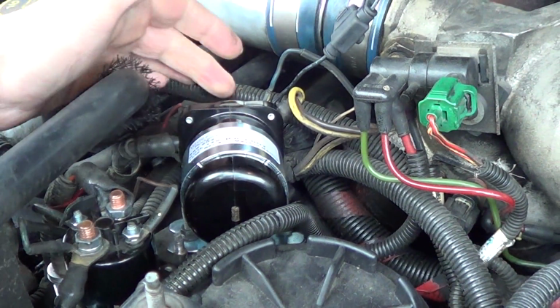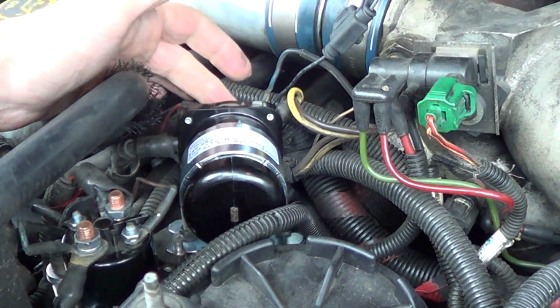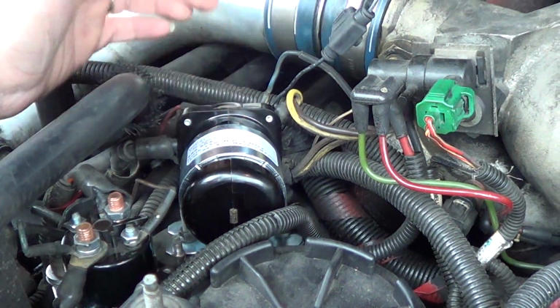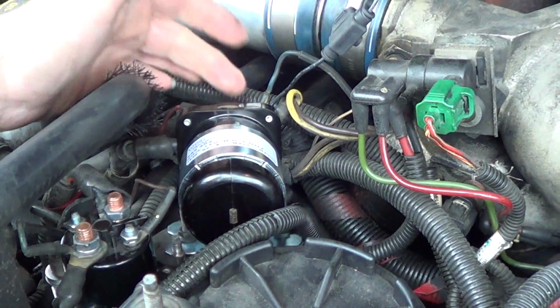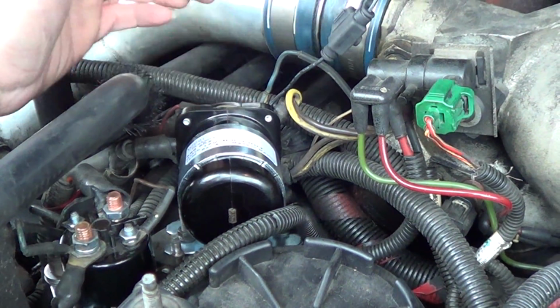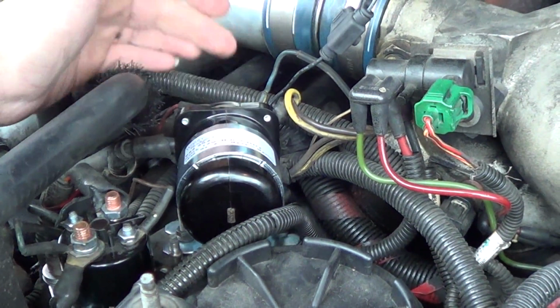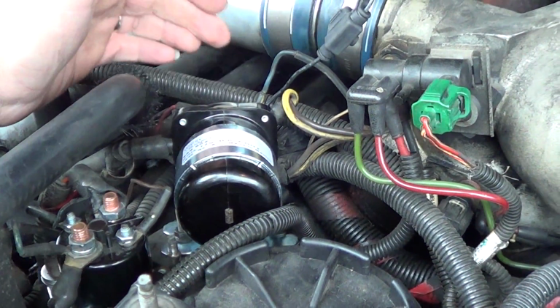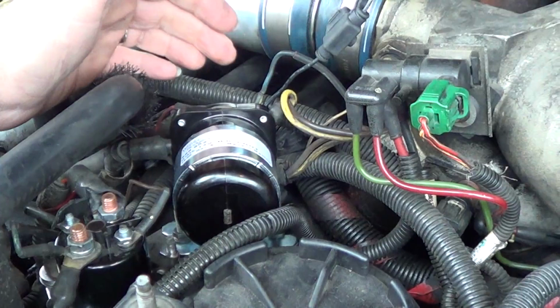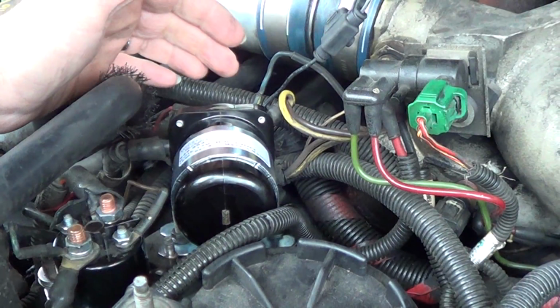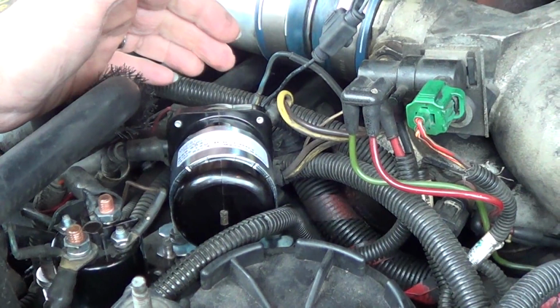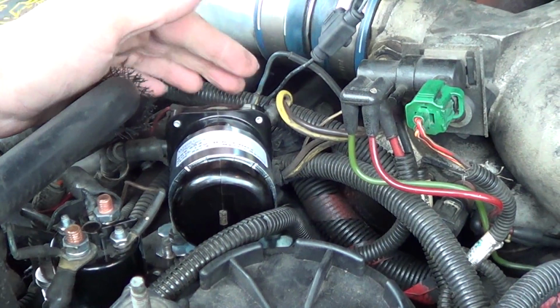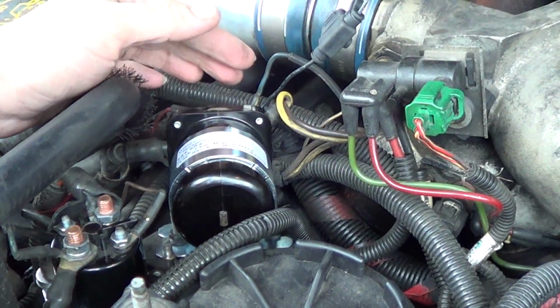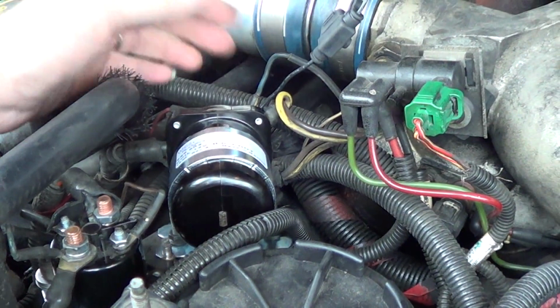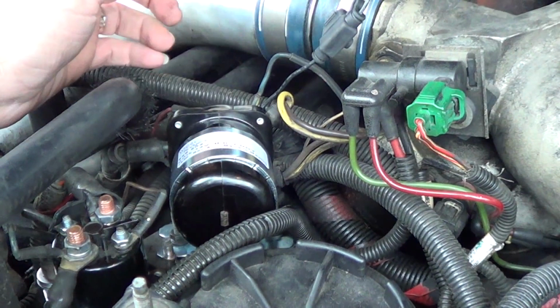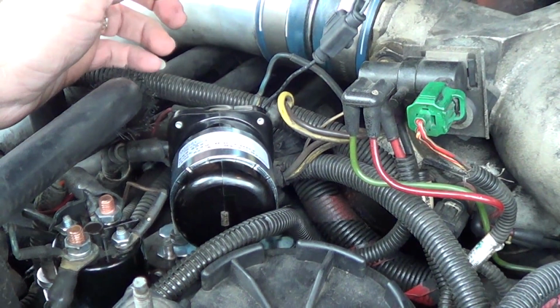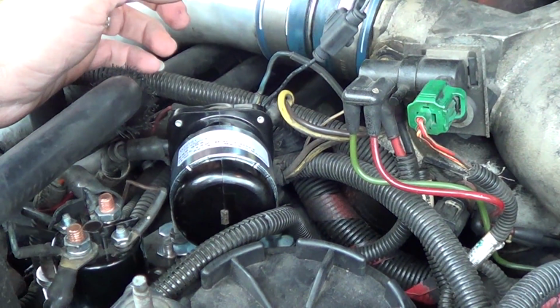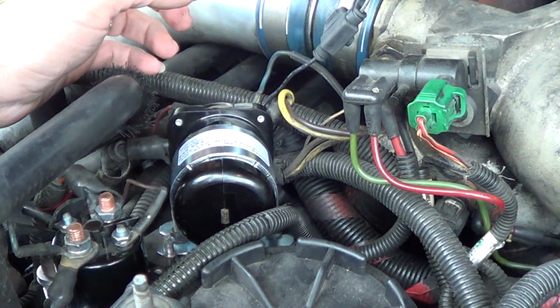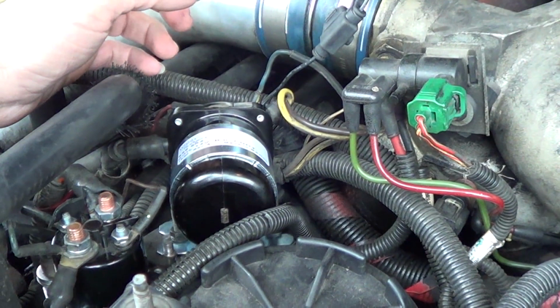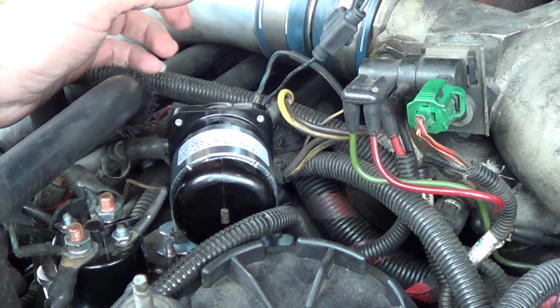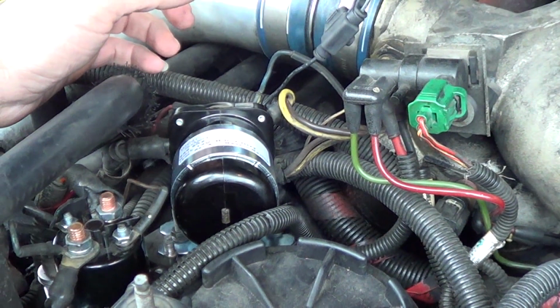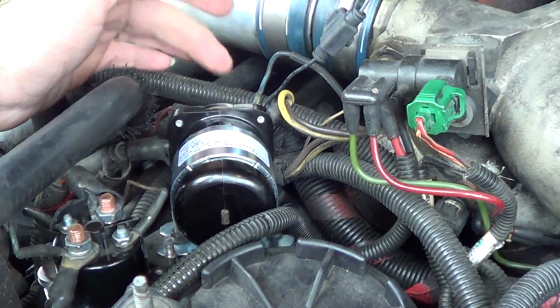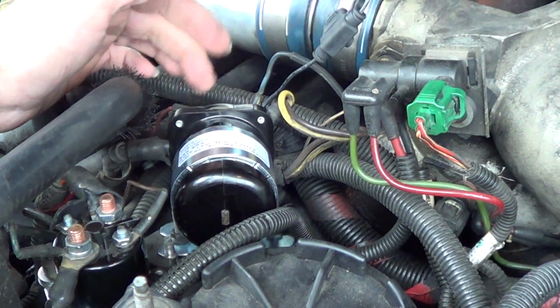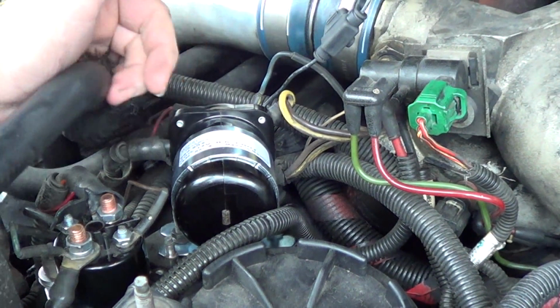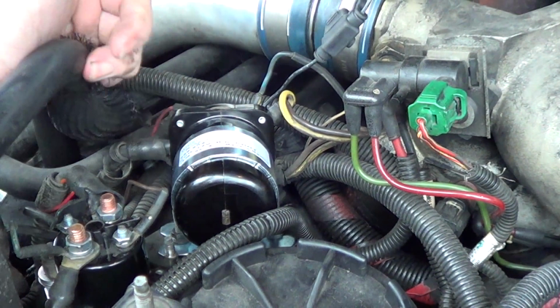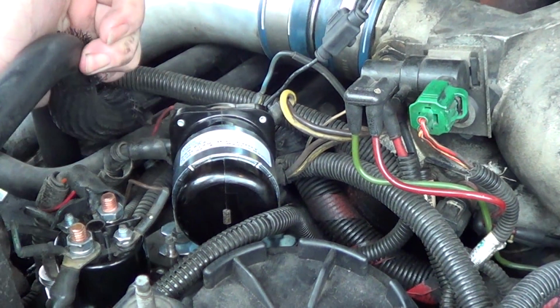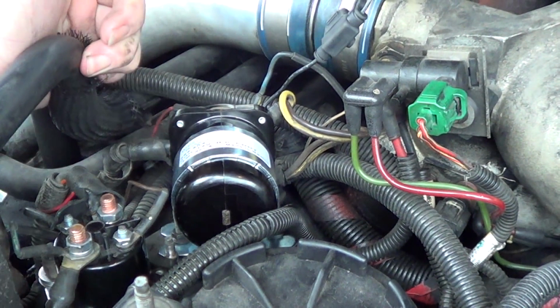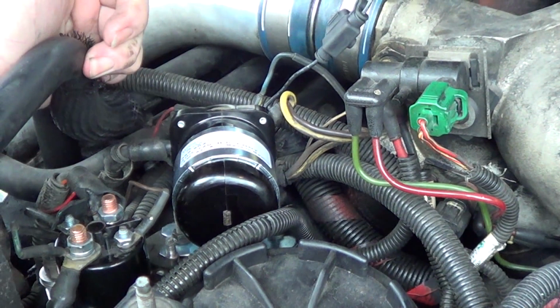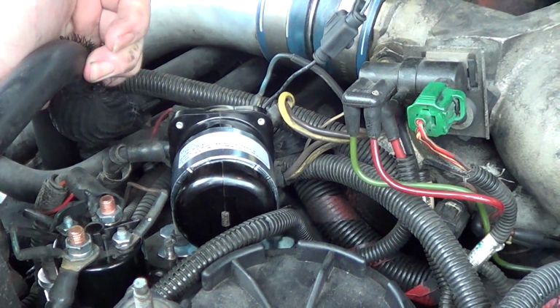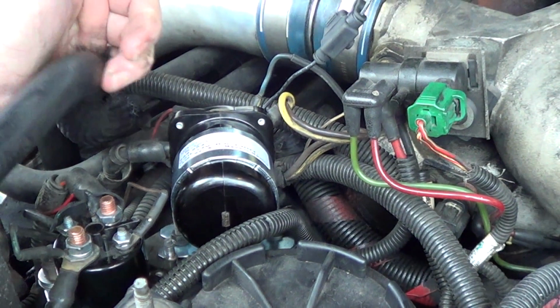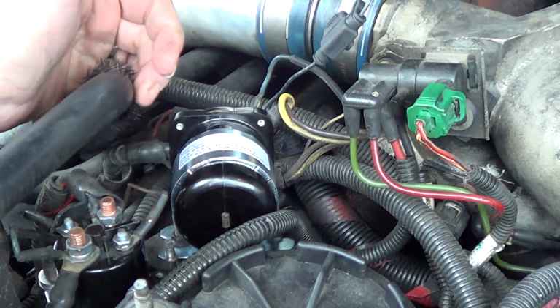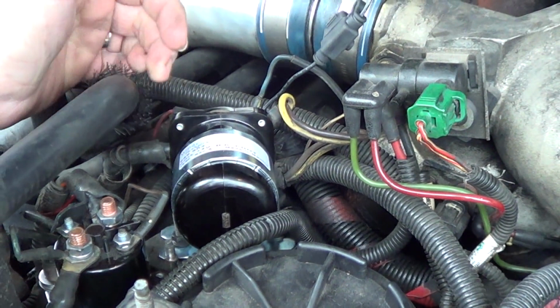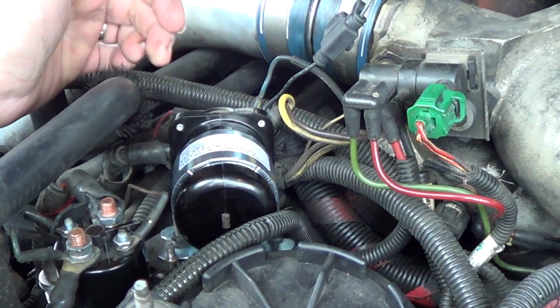Make sure you have your orientation of your wires right. Don't torque them down too much so you don't snap any of the studs off or break them loose inside.